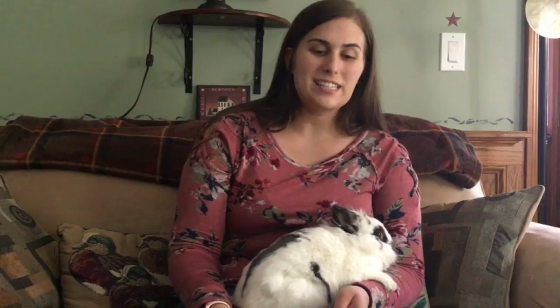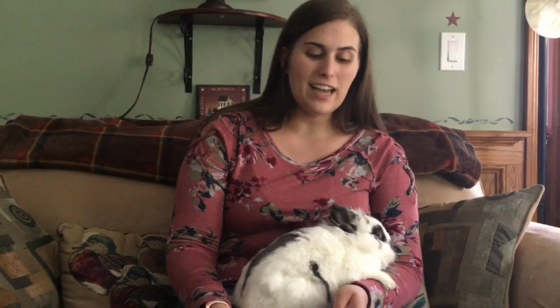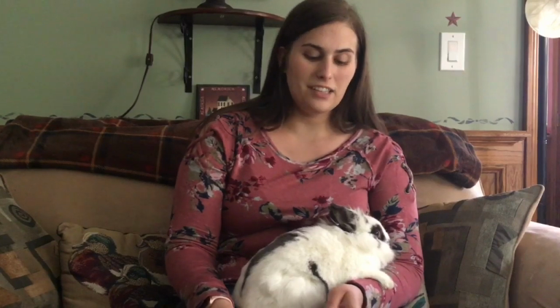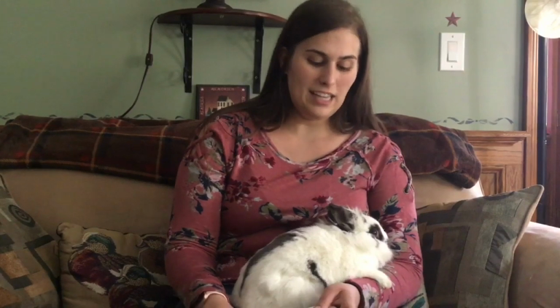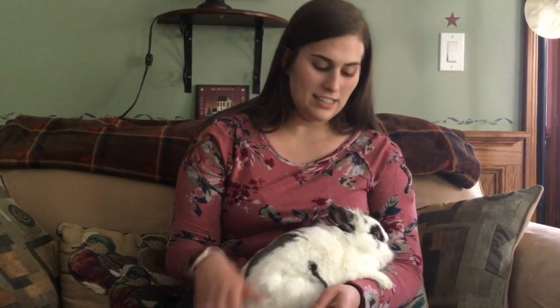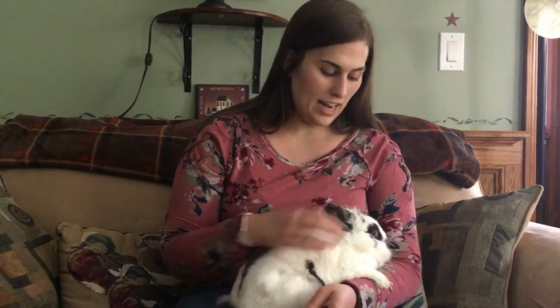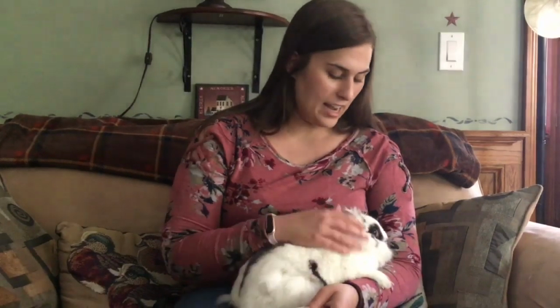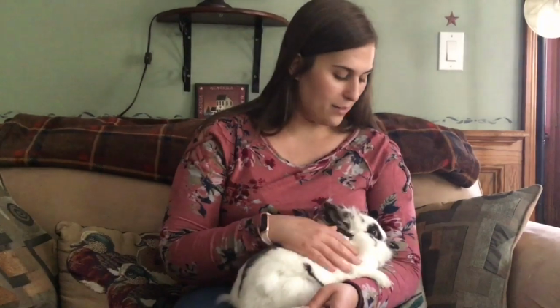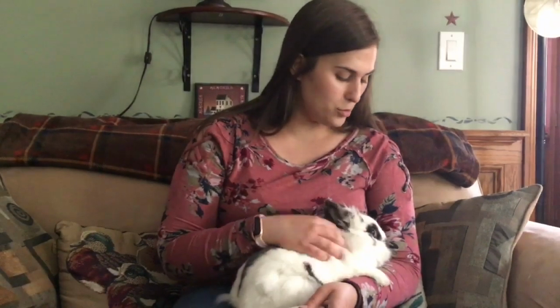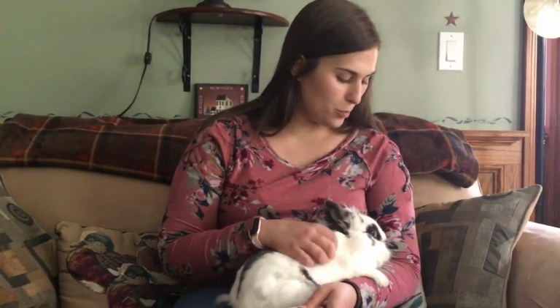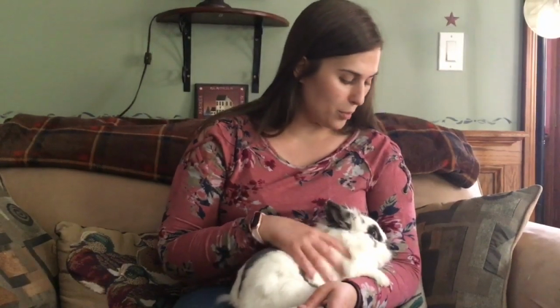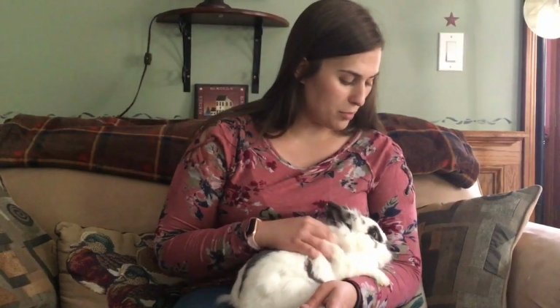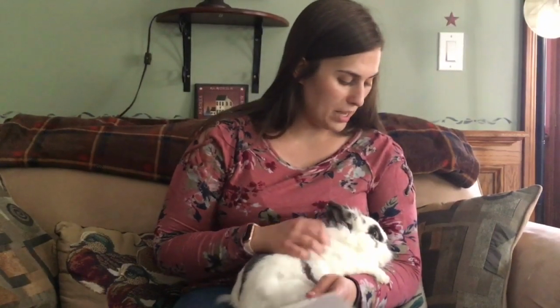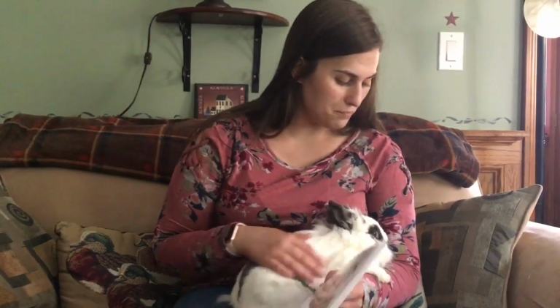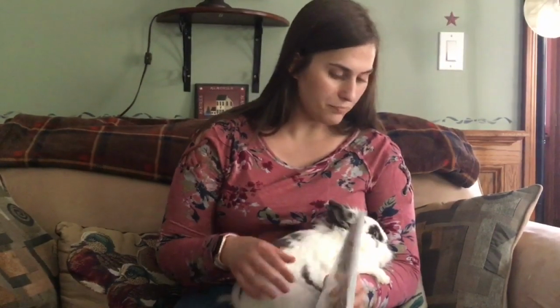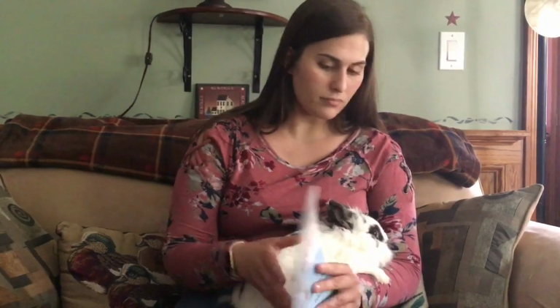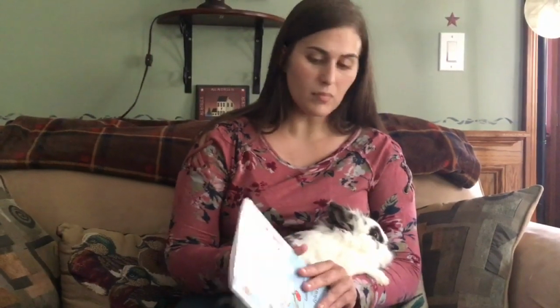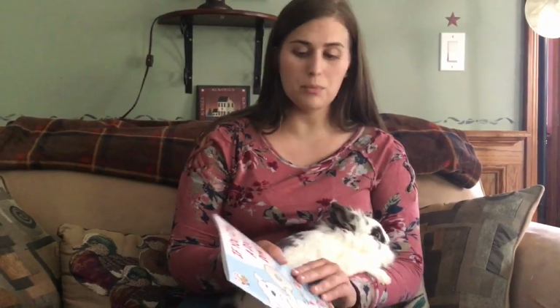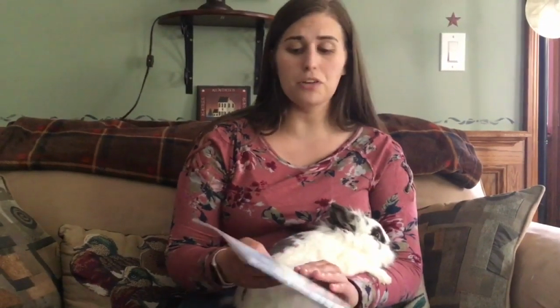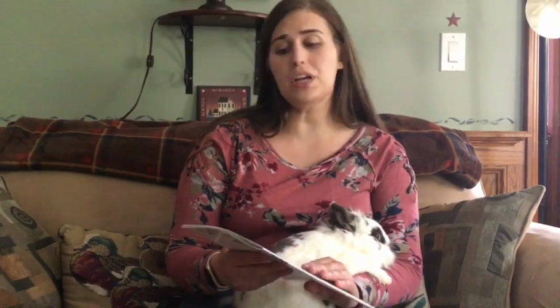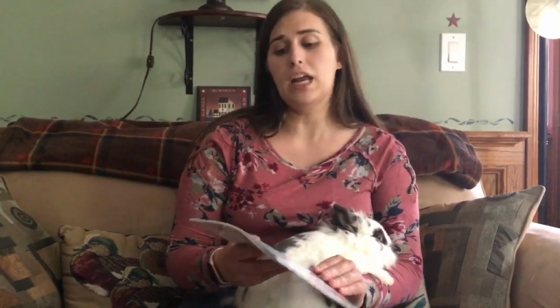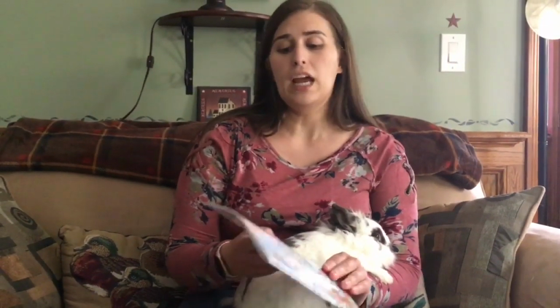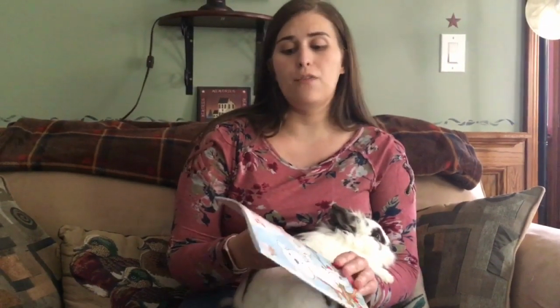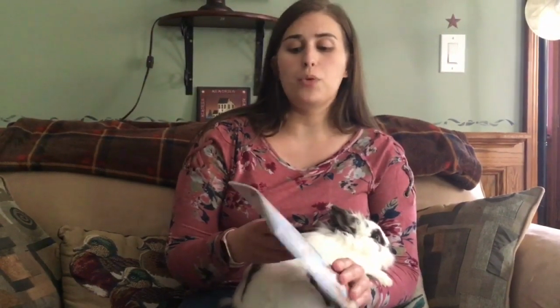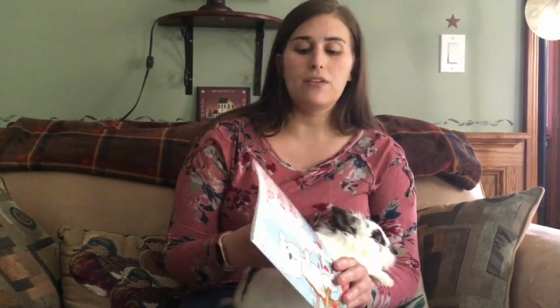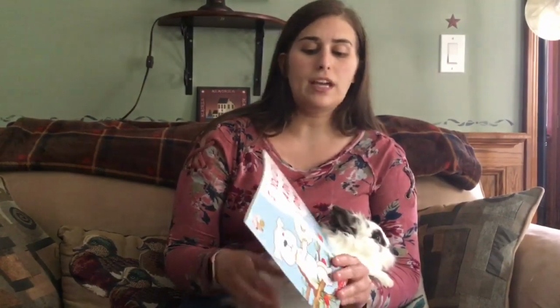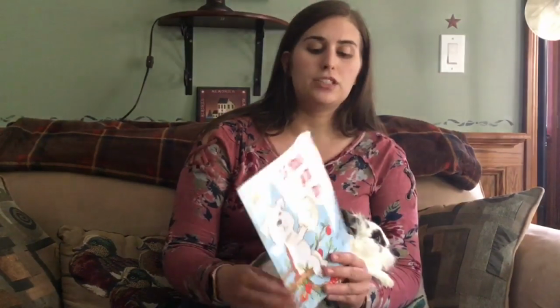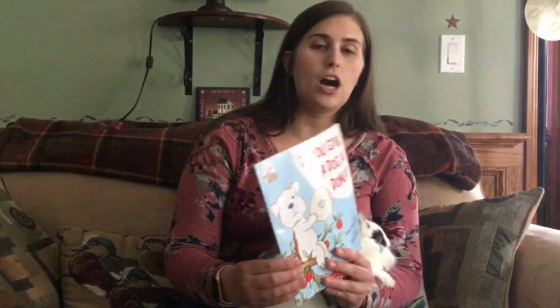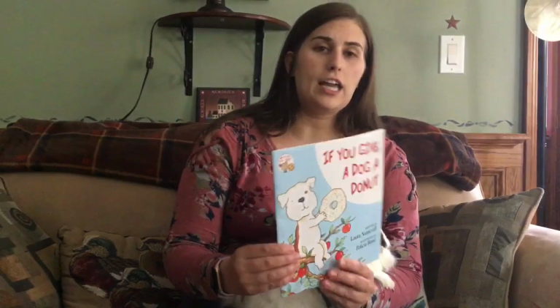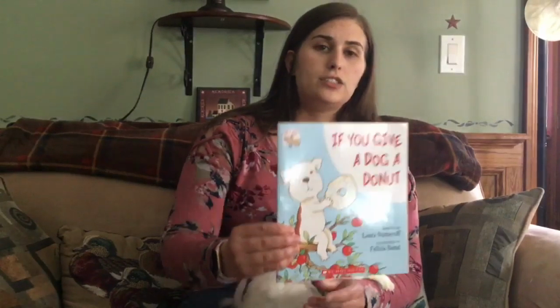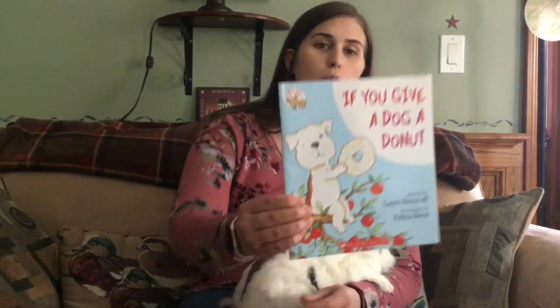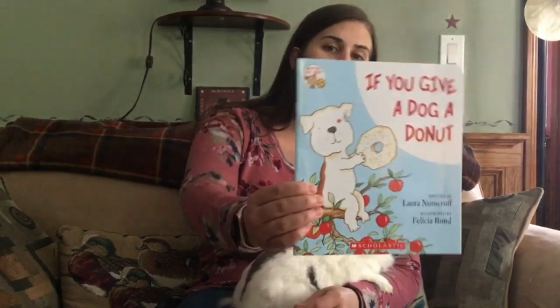It's Natalie. Today I have Juniper with me. I'm going to read, If You Give a Dog a Donut.